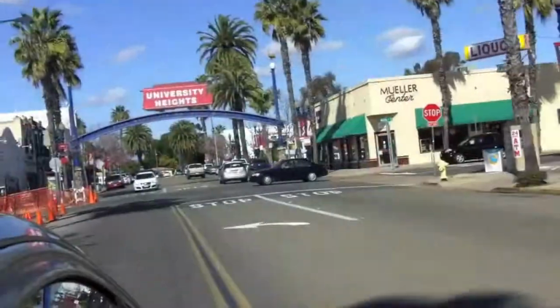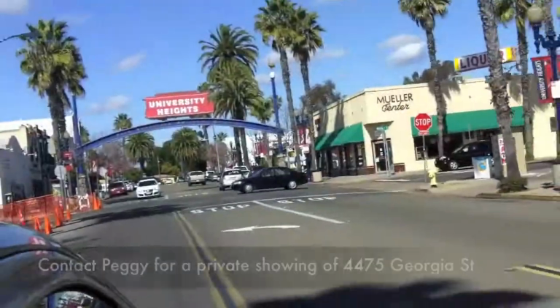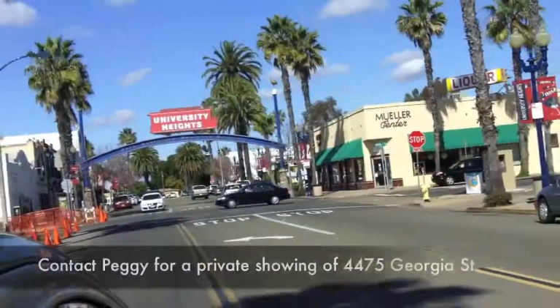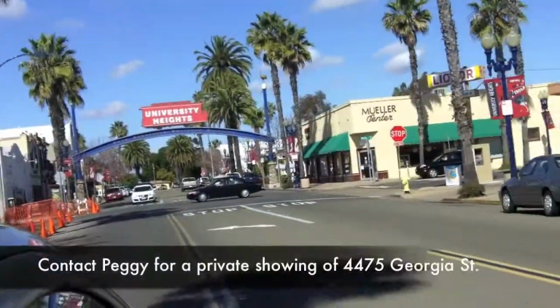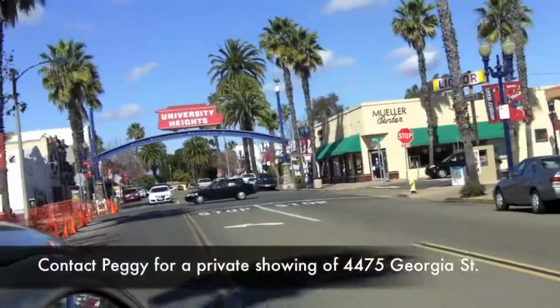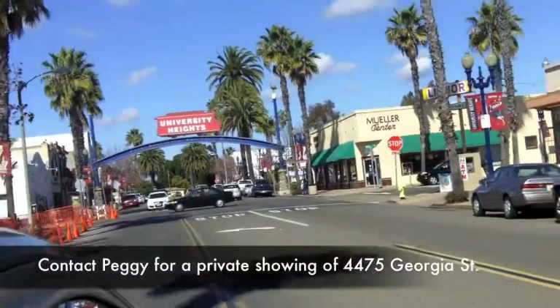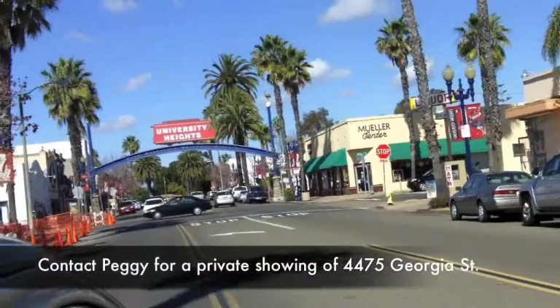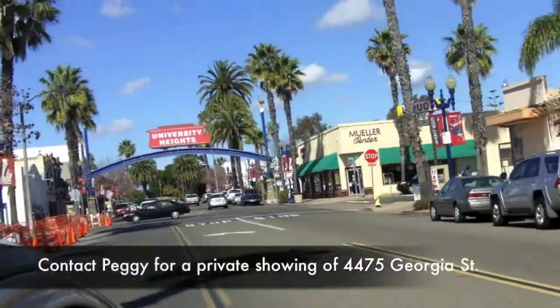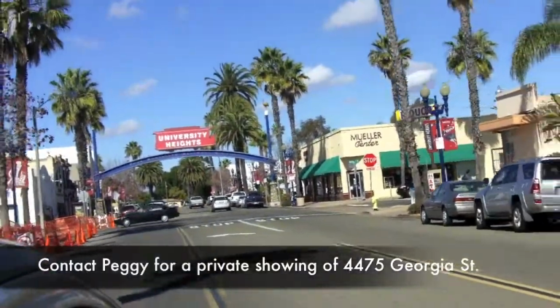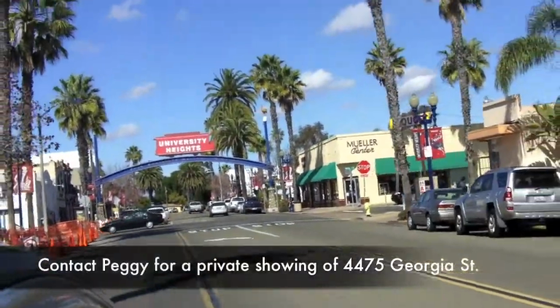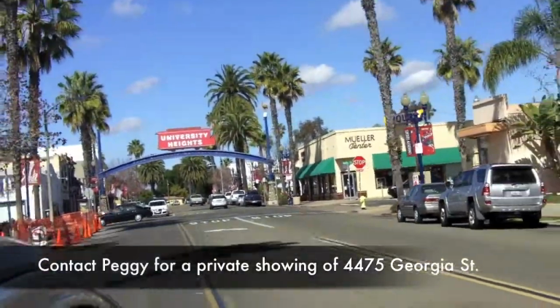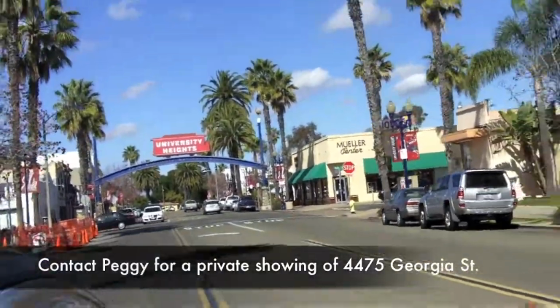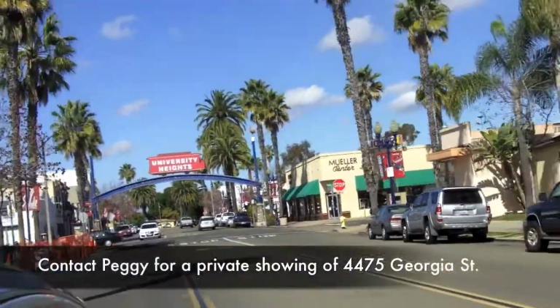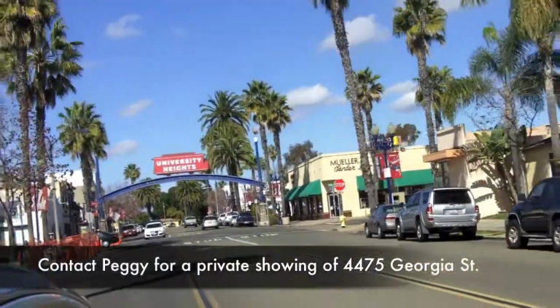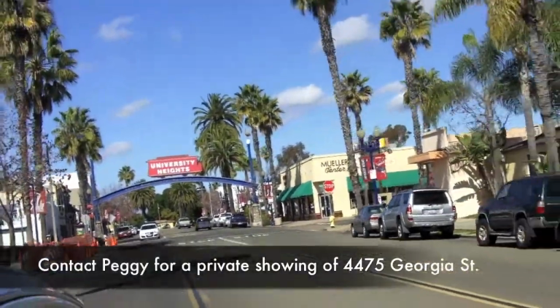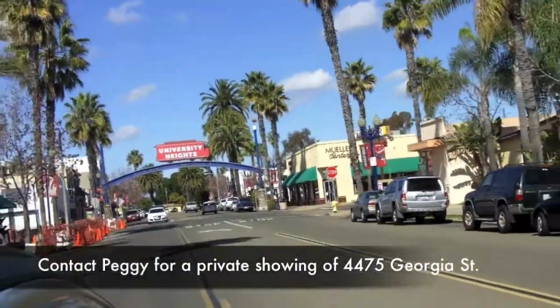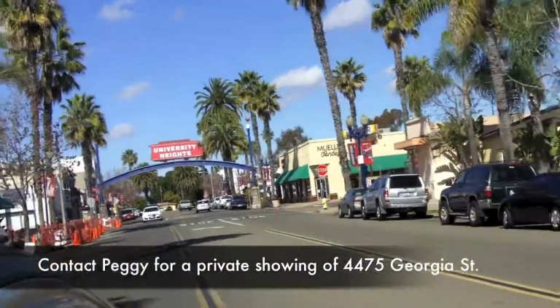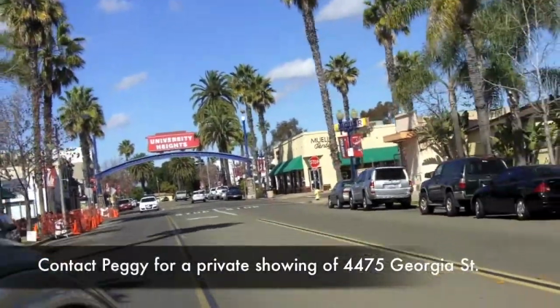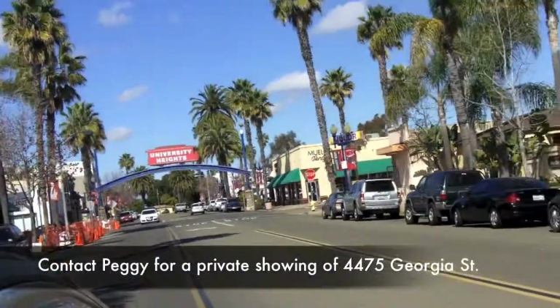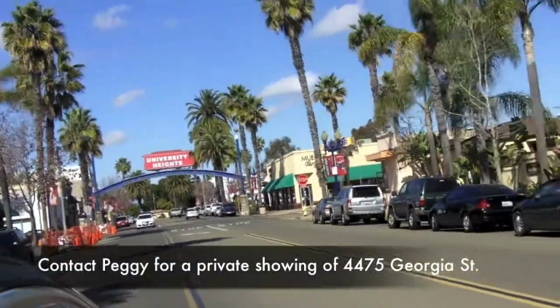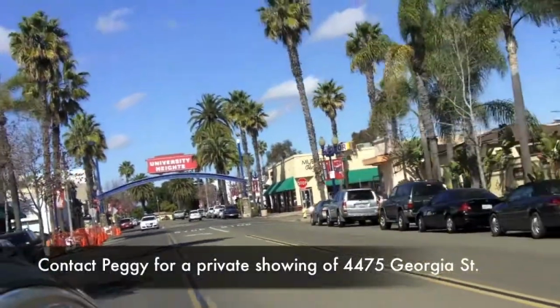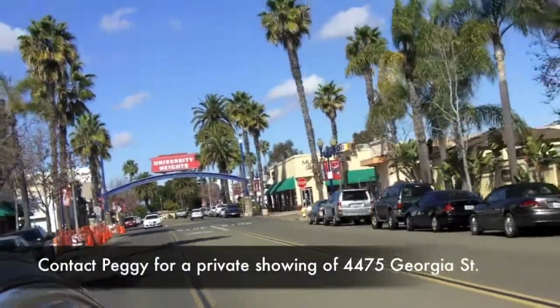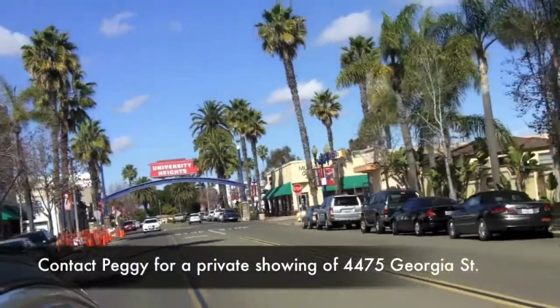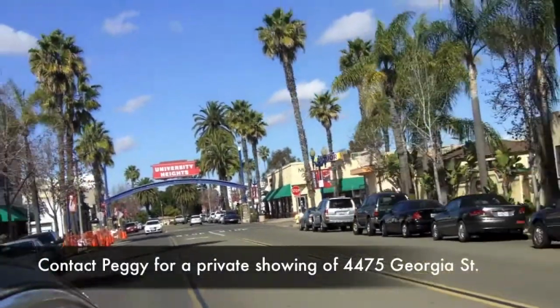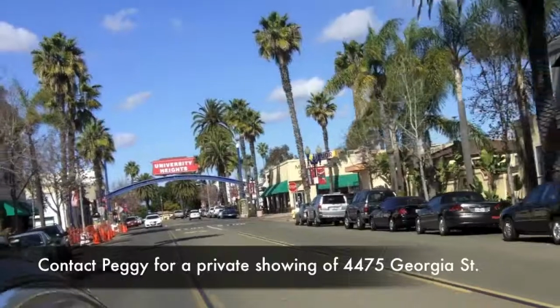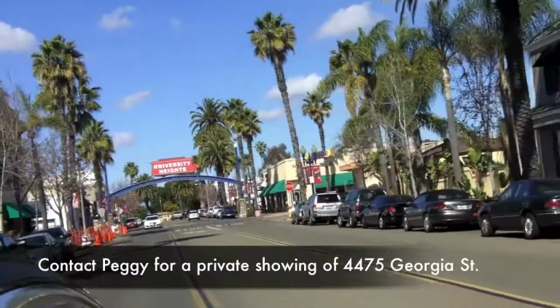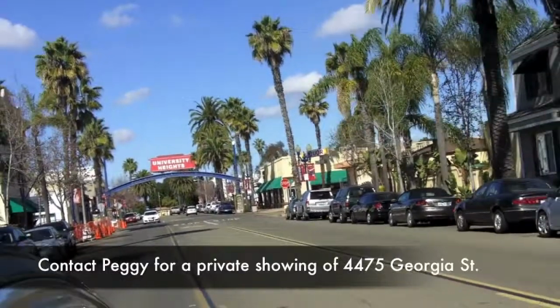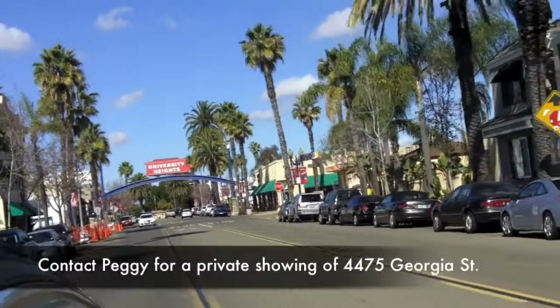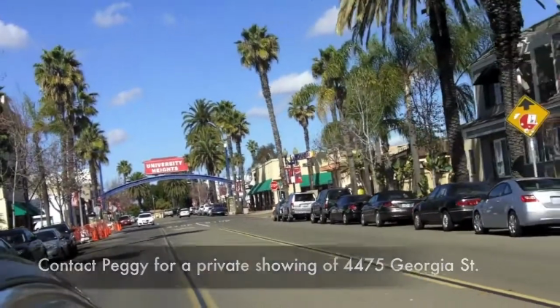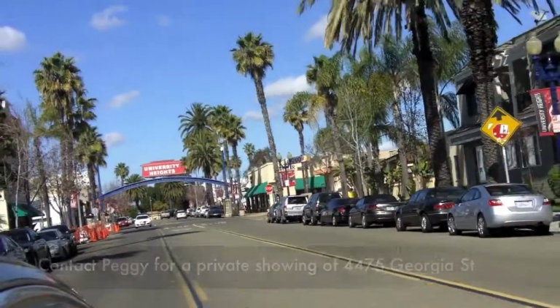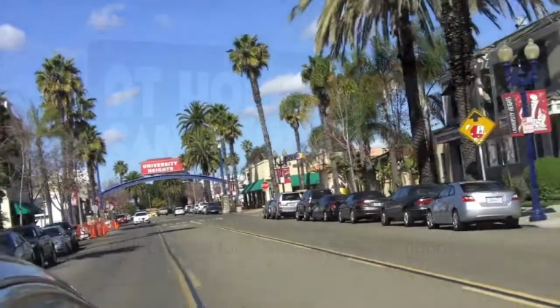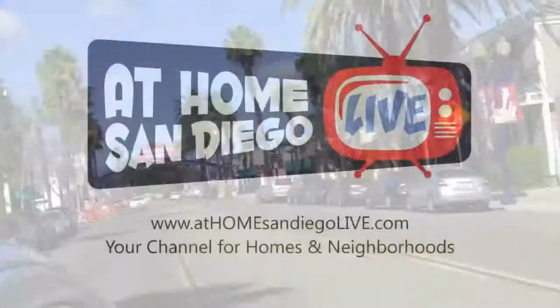This is Peggy Wolkisch with Keller Williams — I'll catch you at the next home tour.